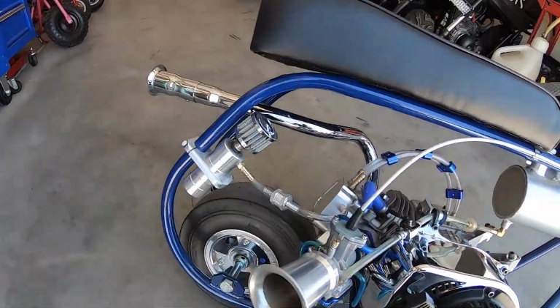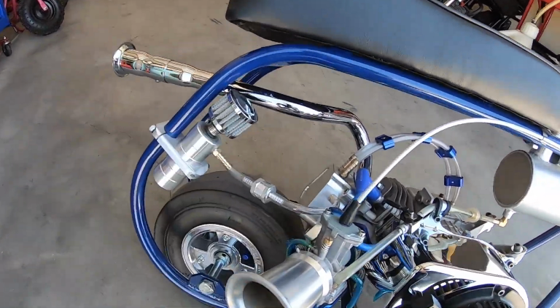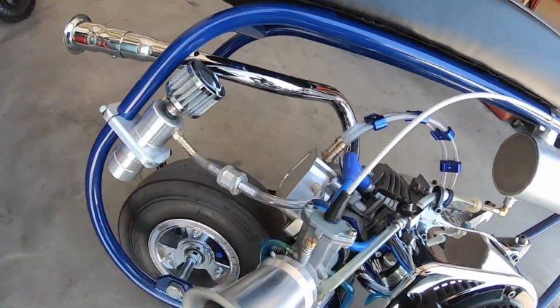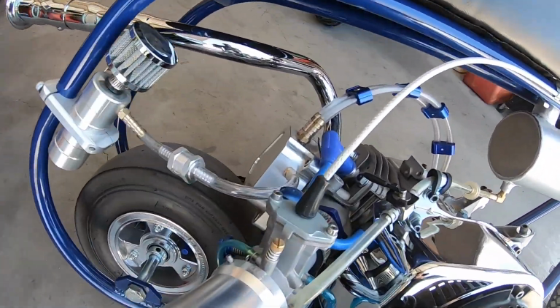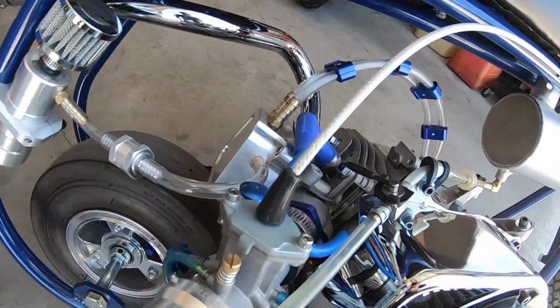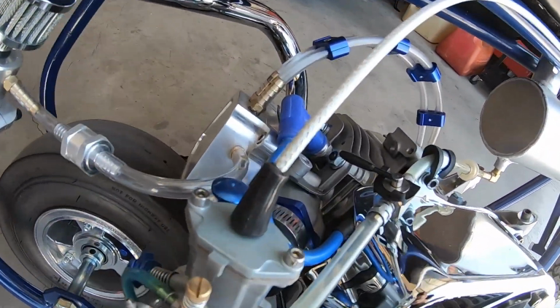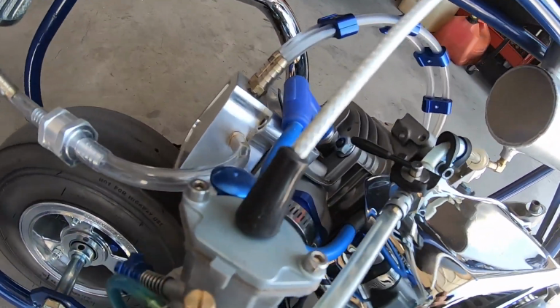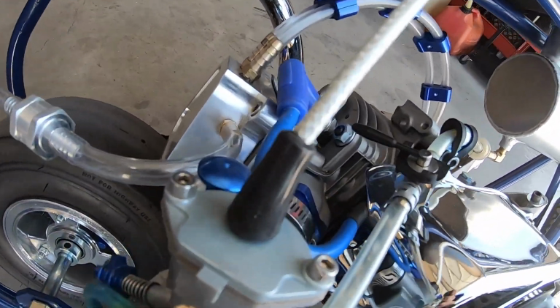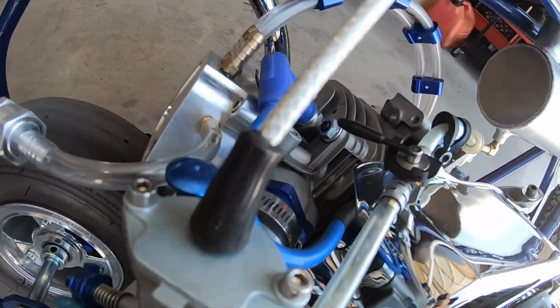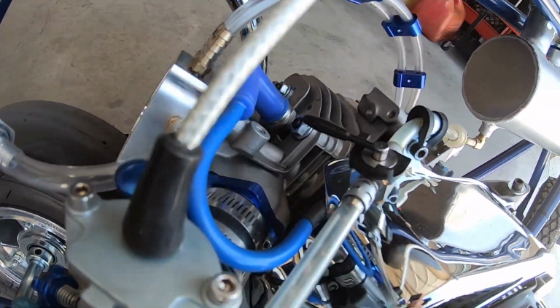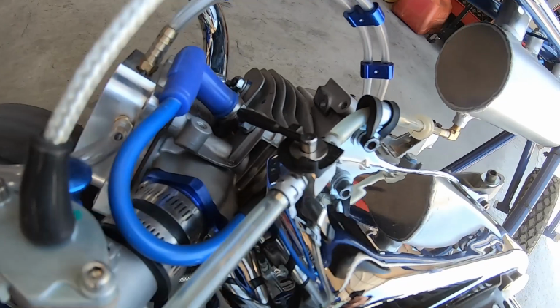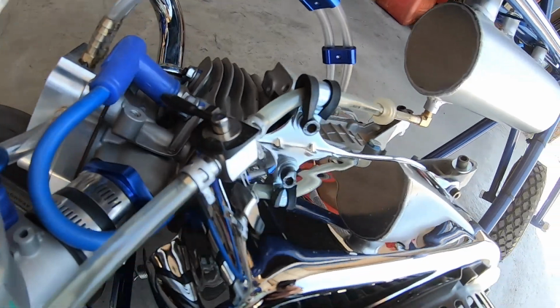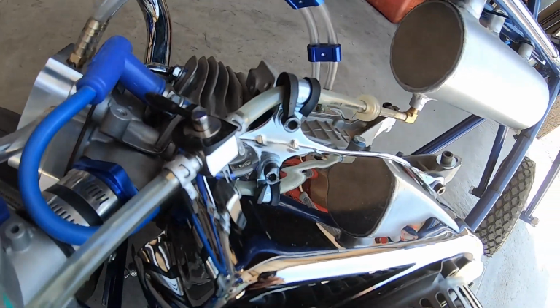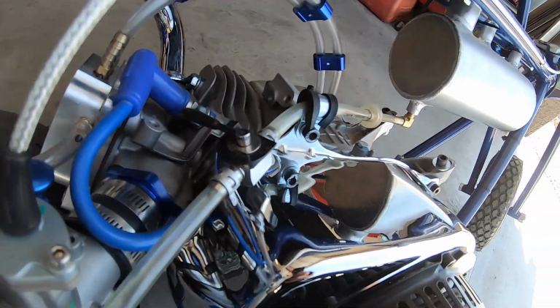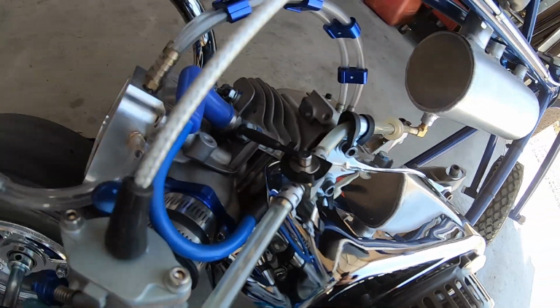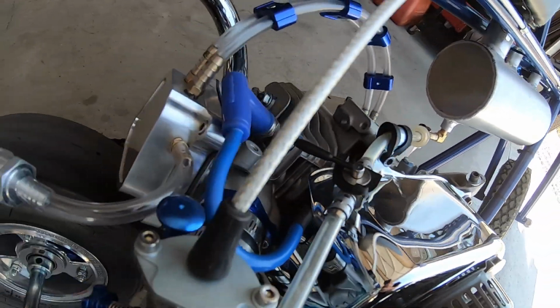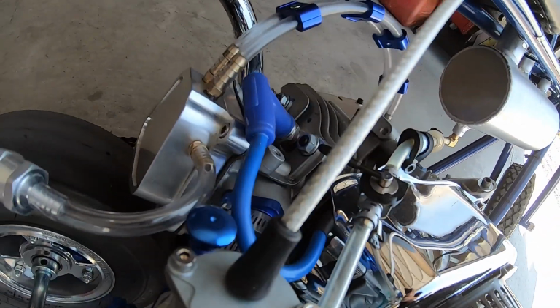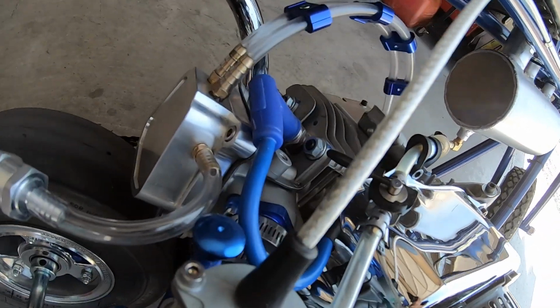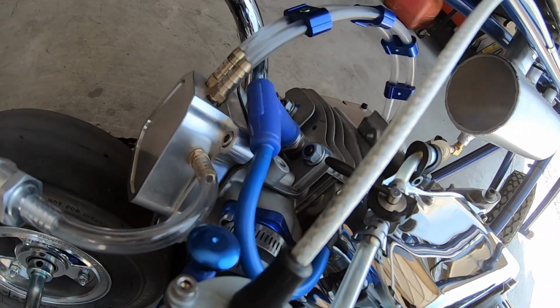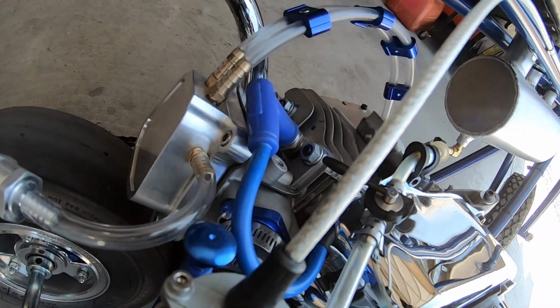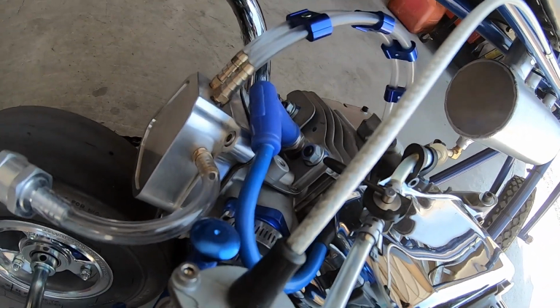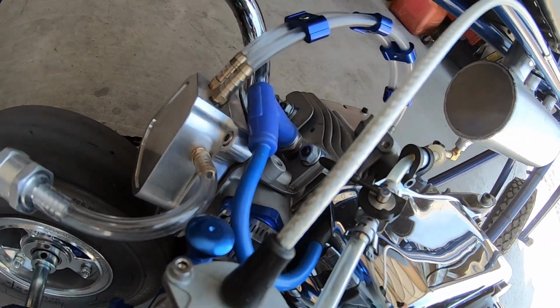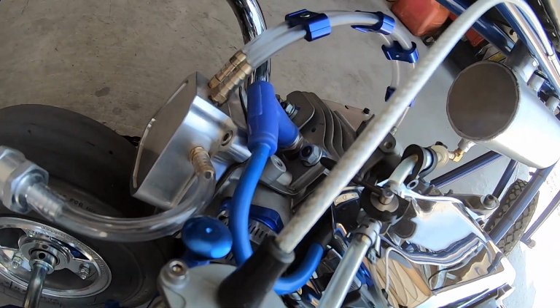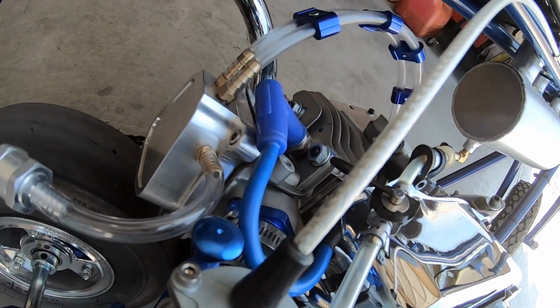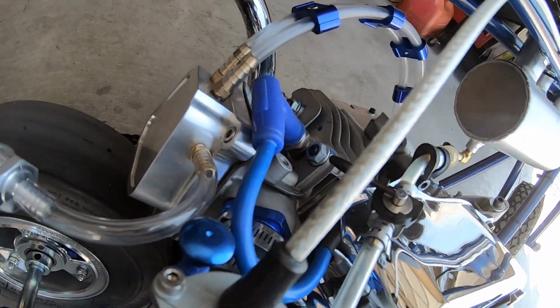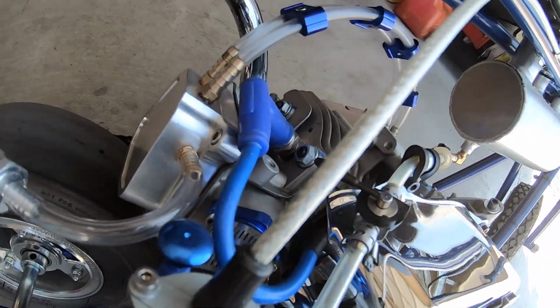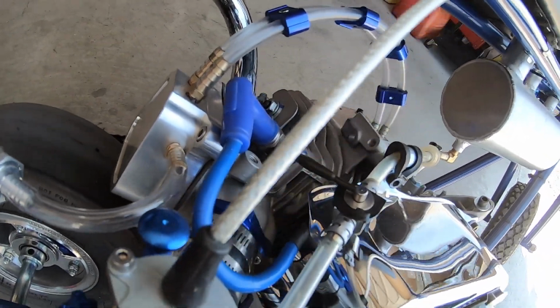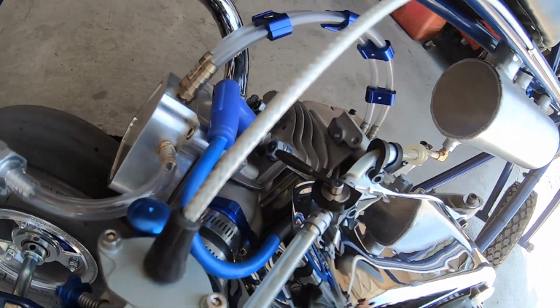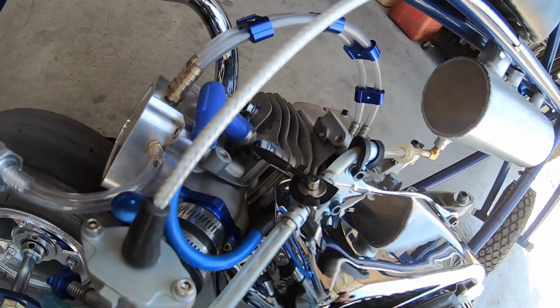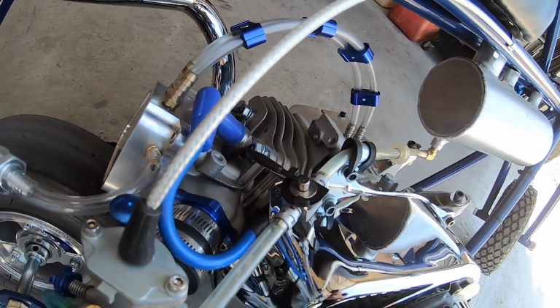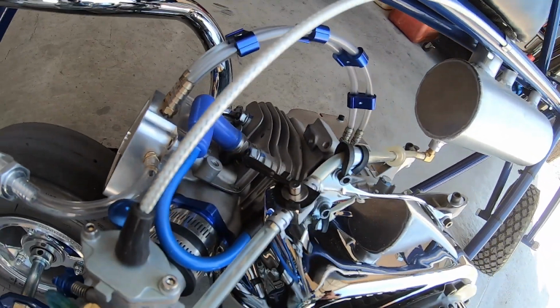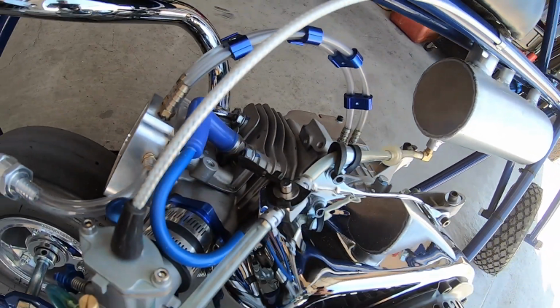The last time I ran this bike it did 64.19 with the Mod 2 cam and the Predator 224 cylinder head. So now I'll take it out with the Mod 2 cam and the Tillison cylinder head and see if there's any difference.